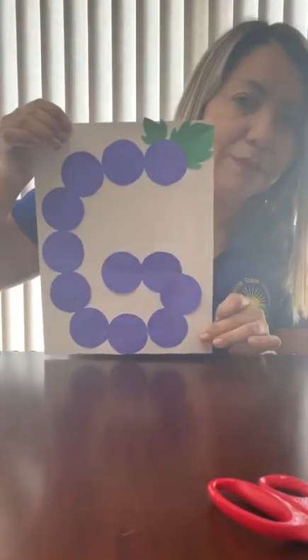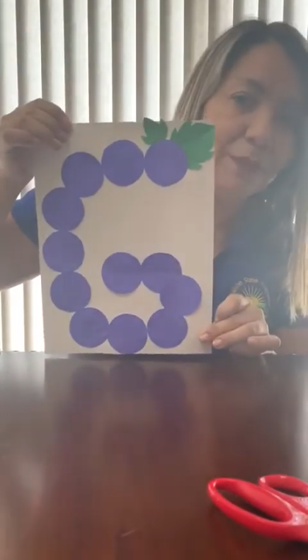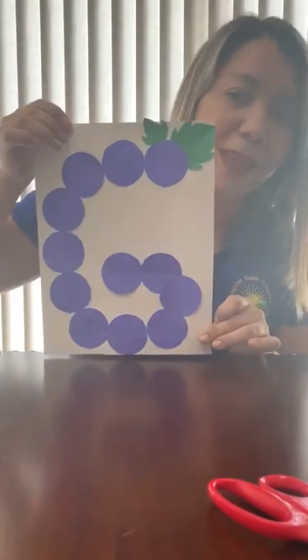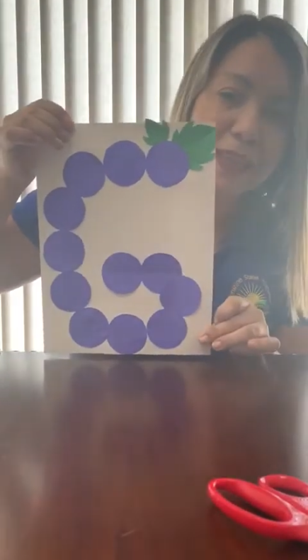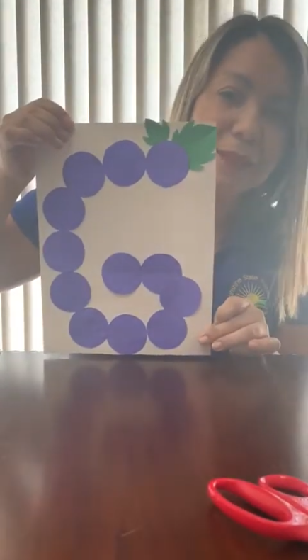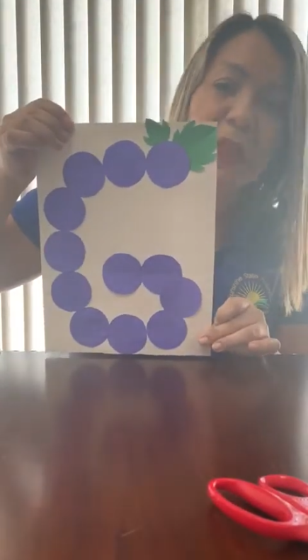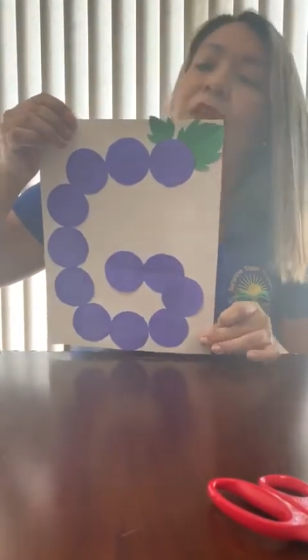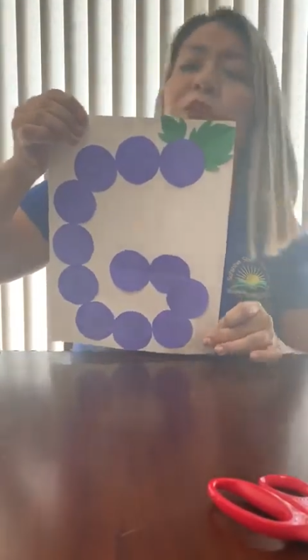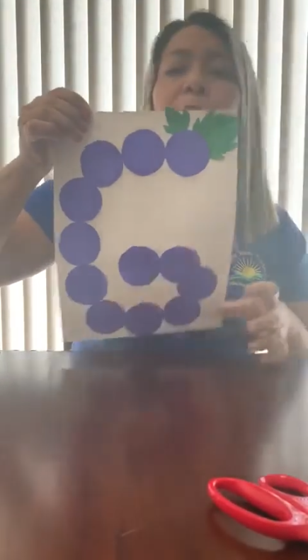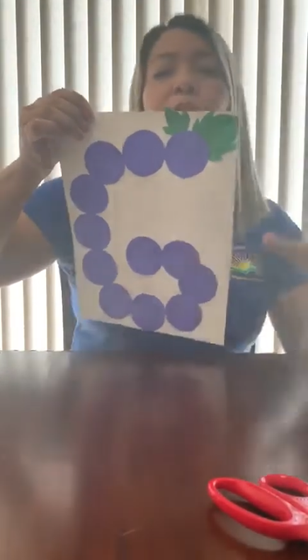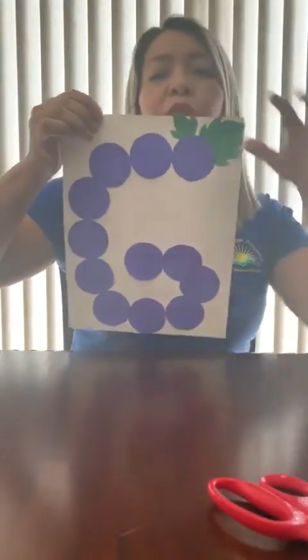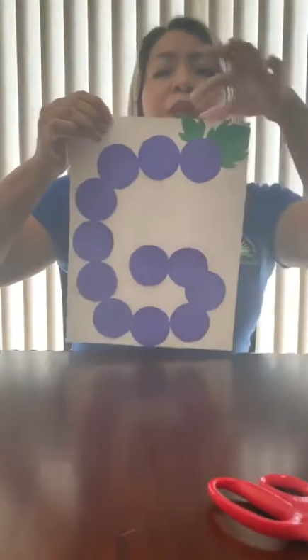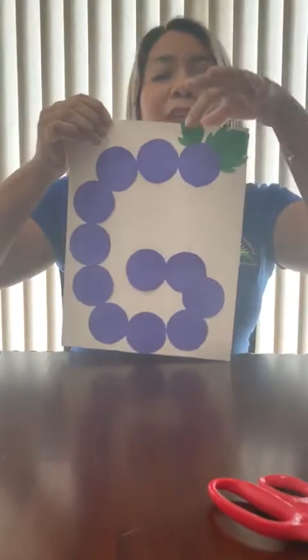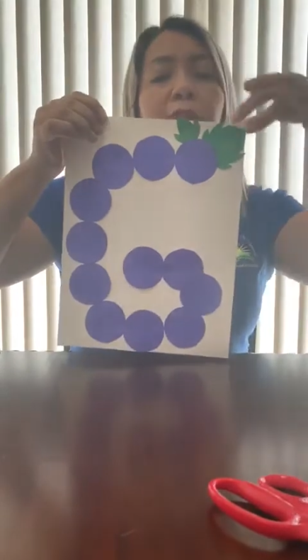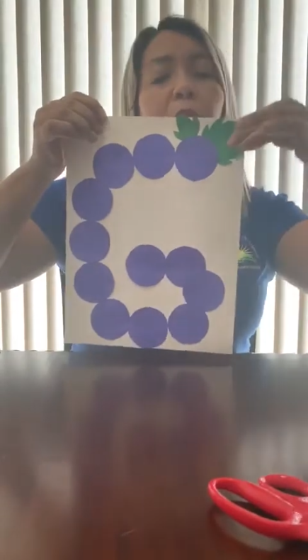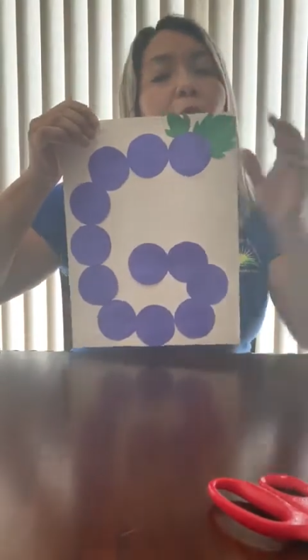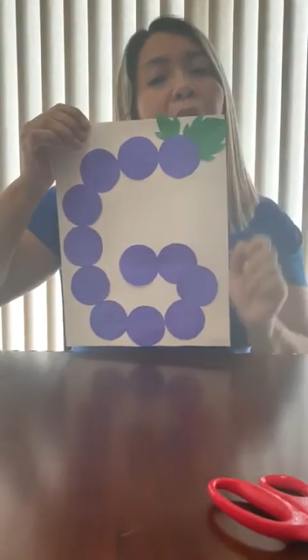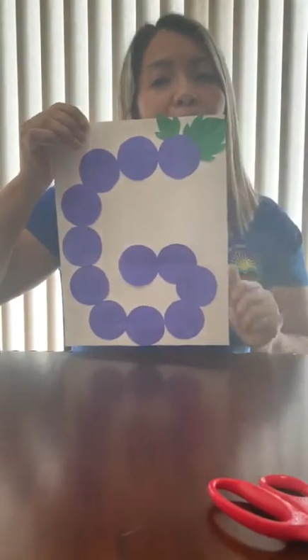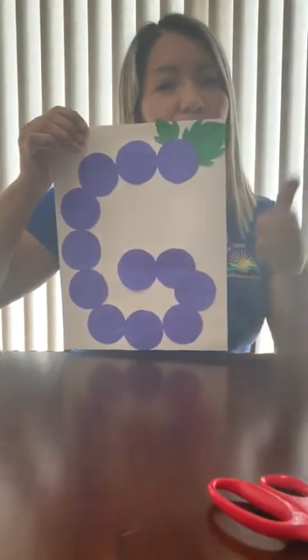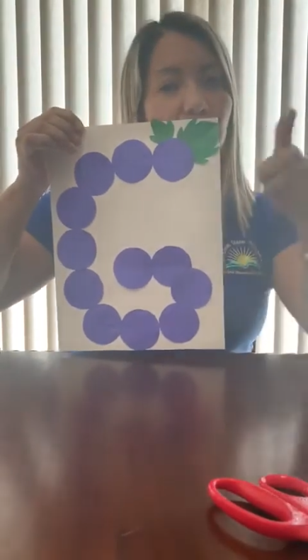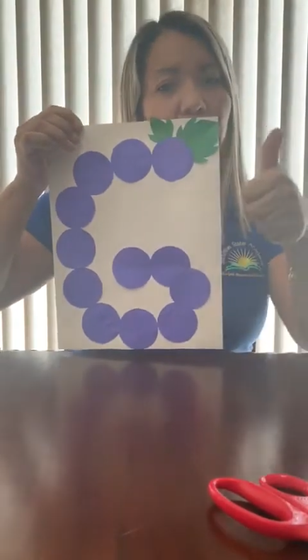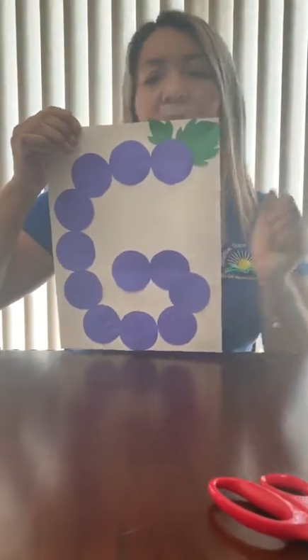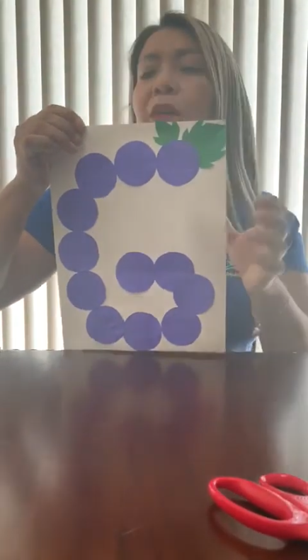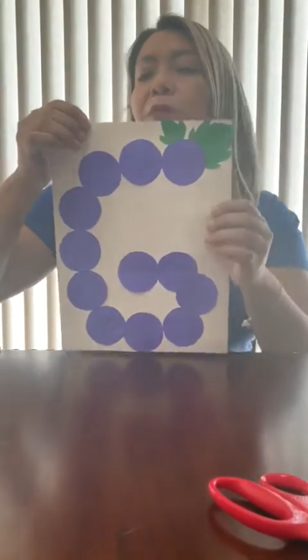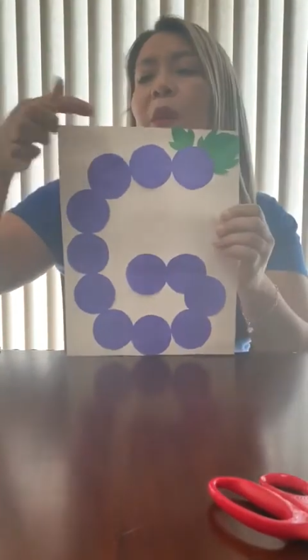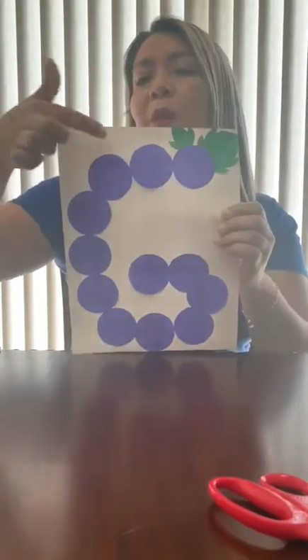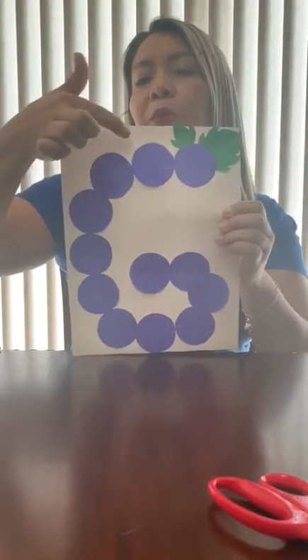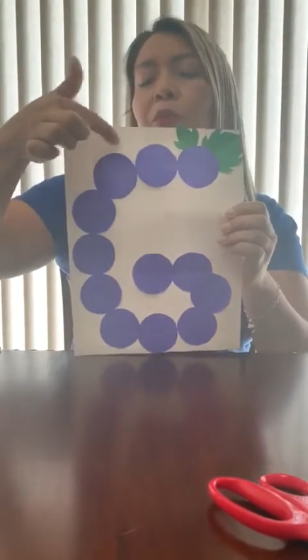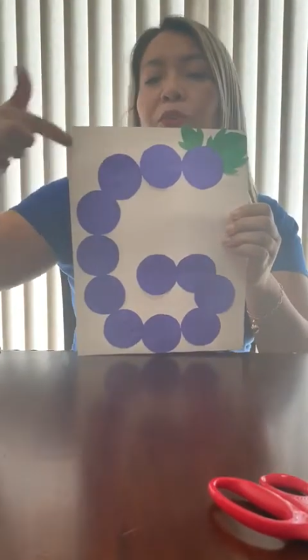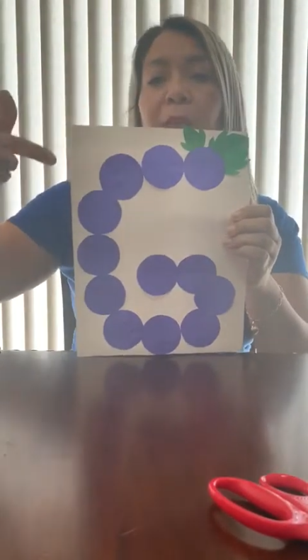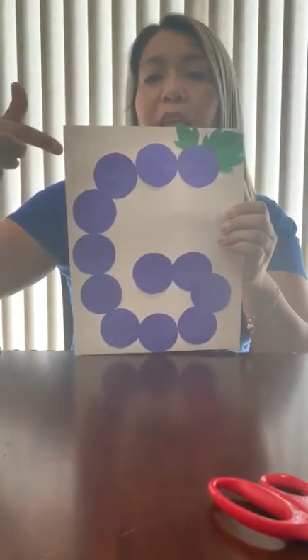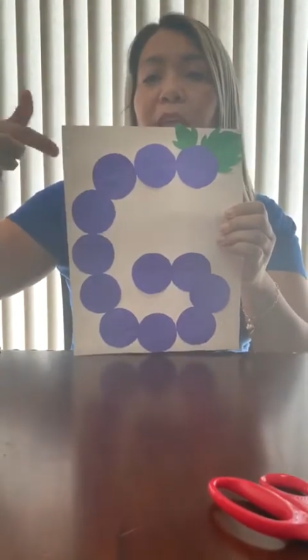Do you like it? You can put two leaves or one, it's okay. Remember, put your name here.